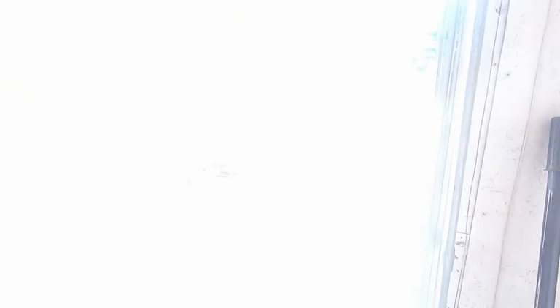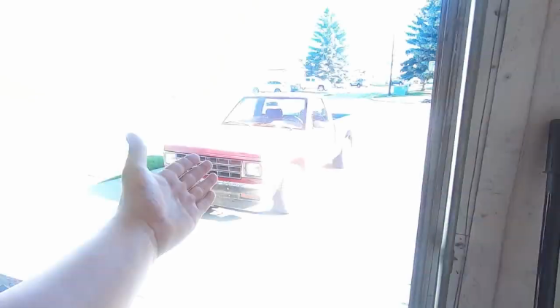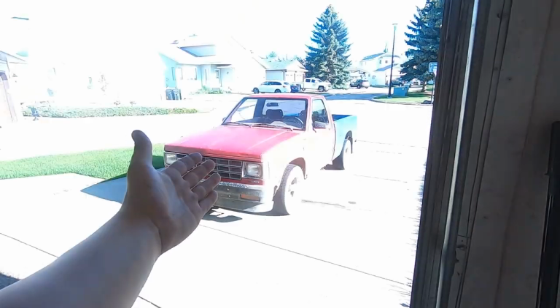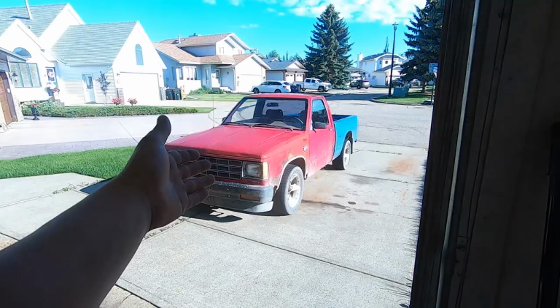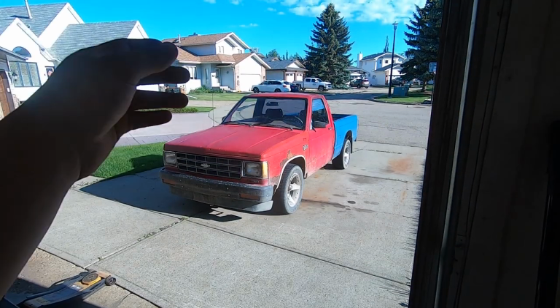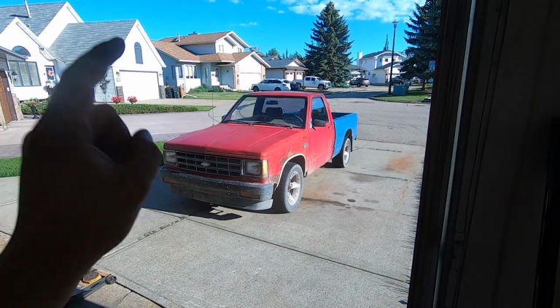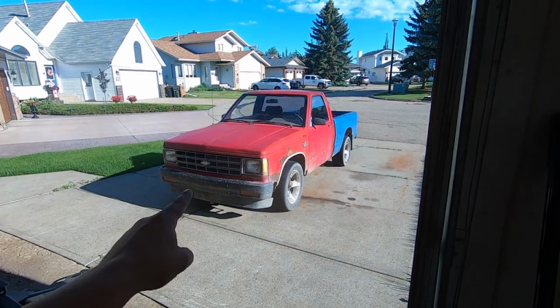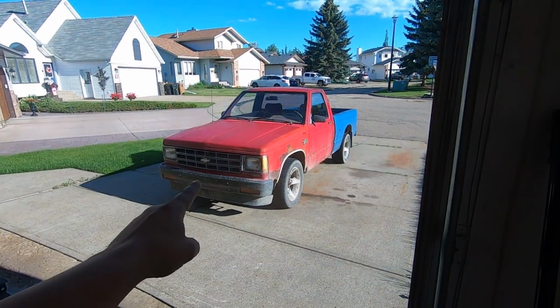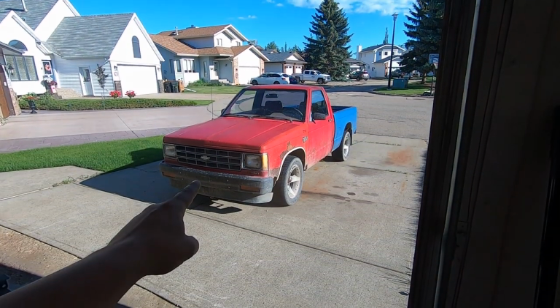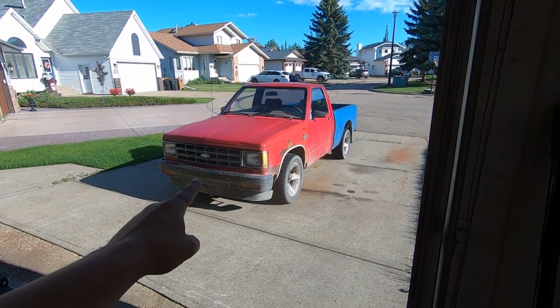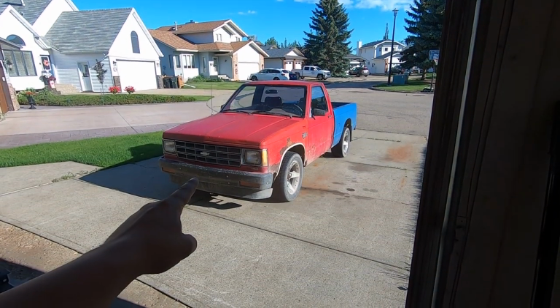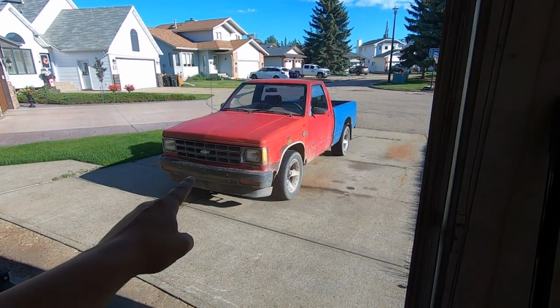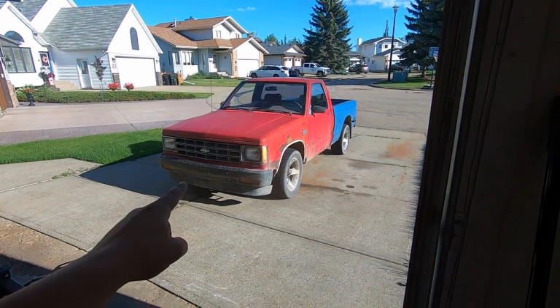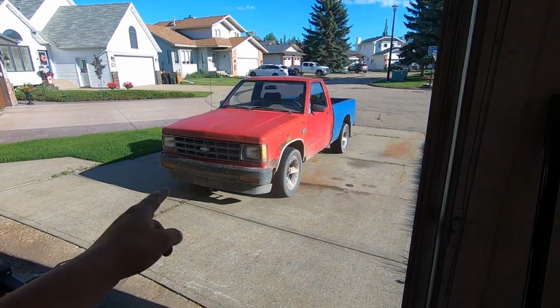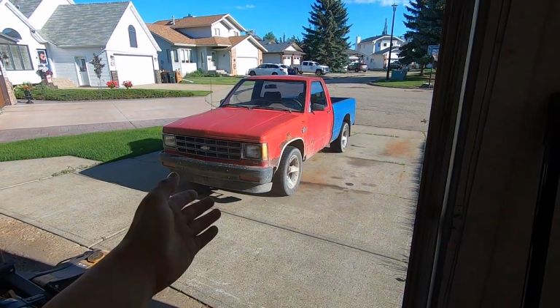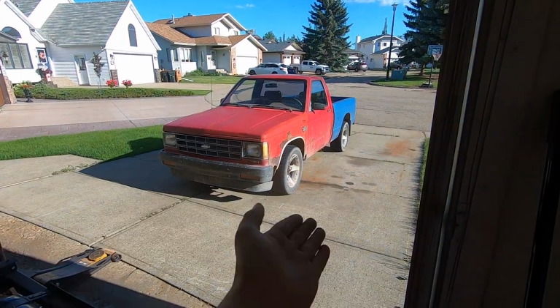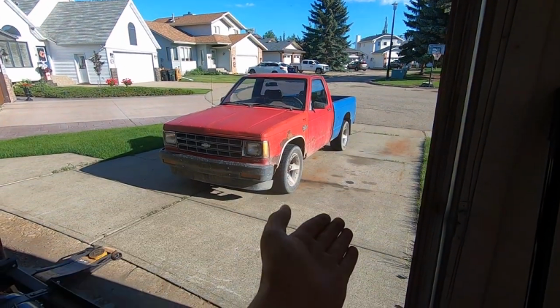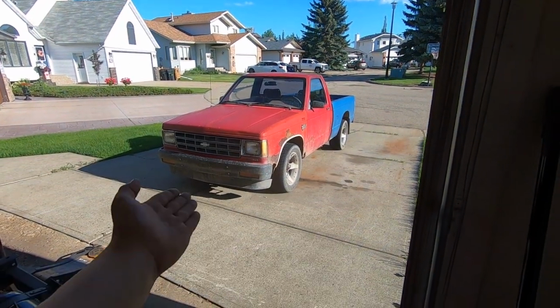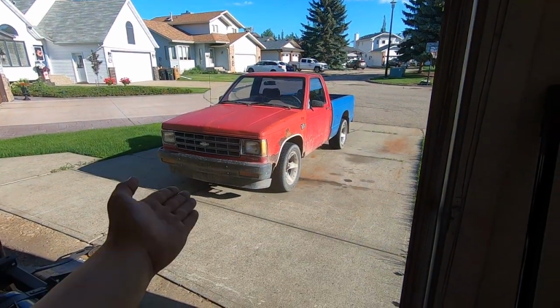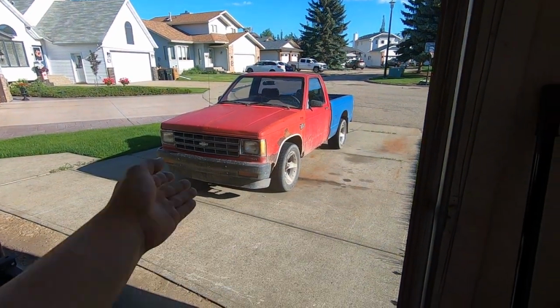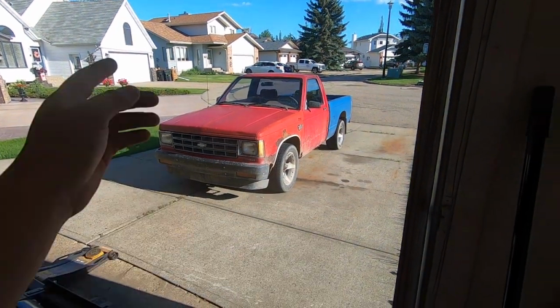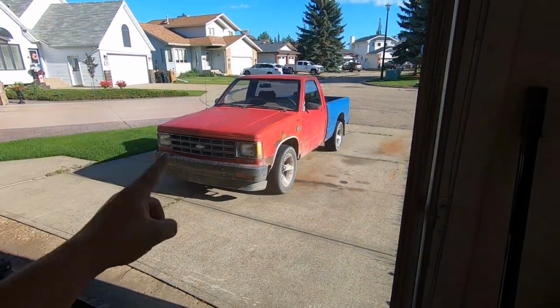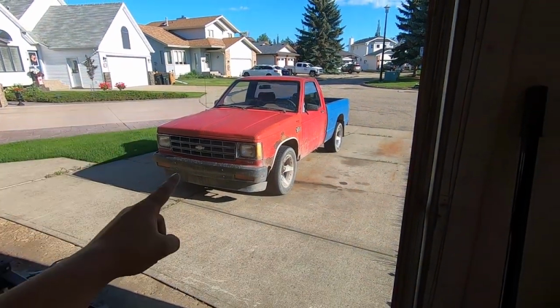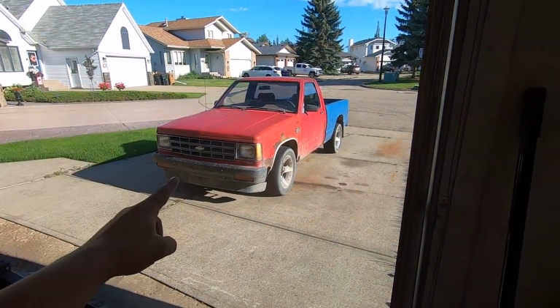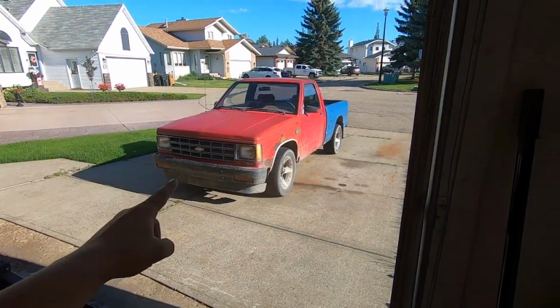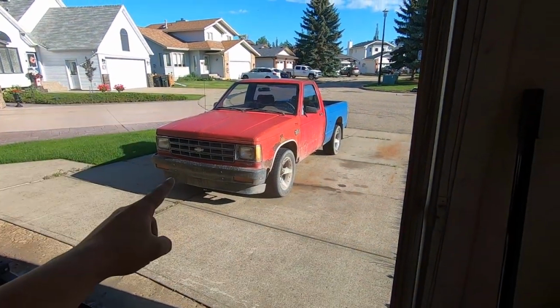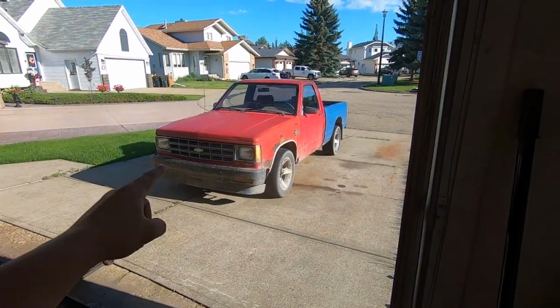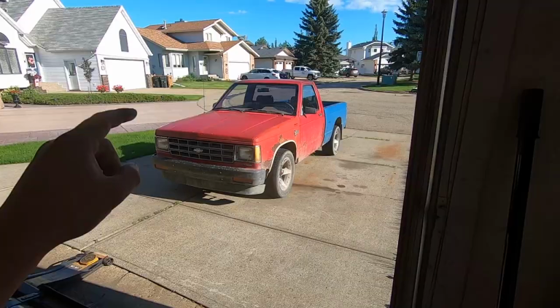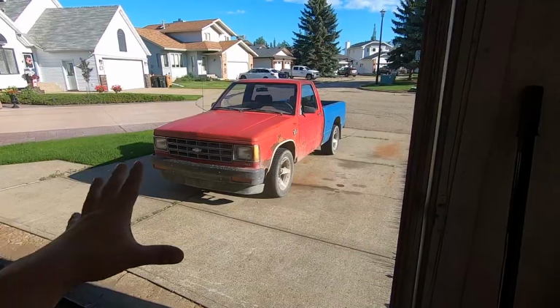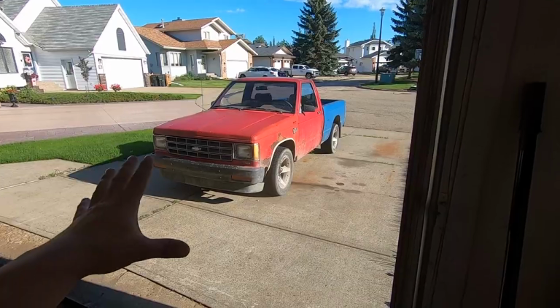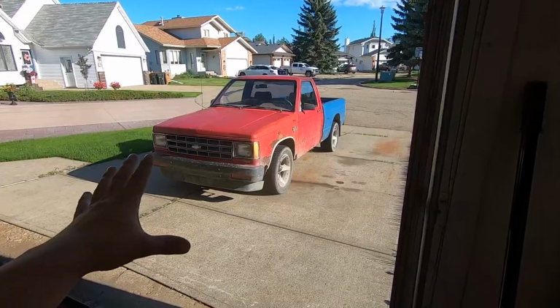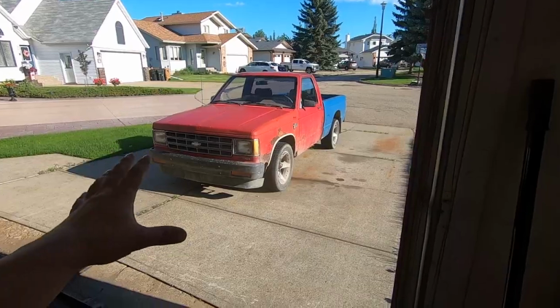Alrighty YouTube, assuming you've read the title of this video, welcome to me attempting to lower my S10 in one day.